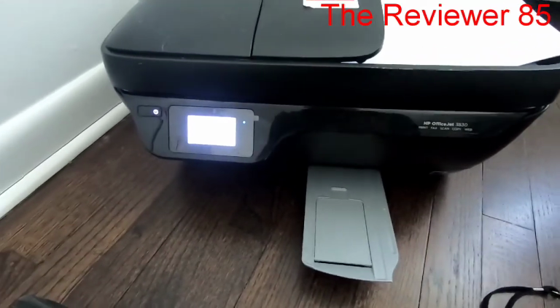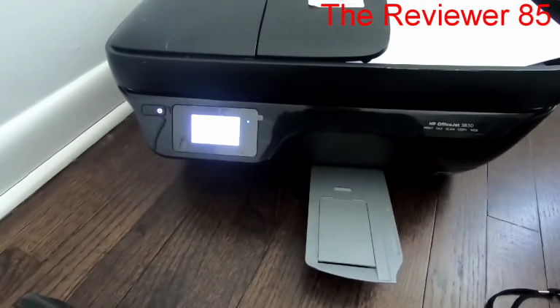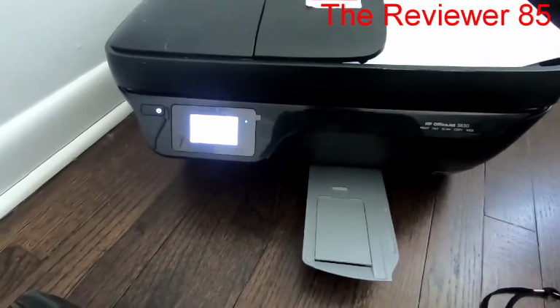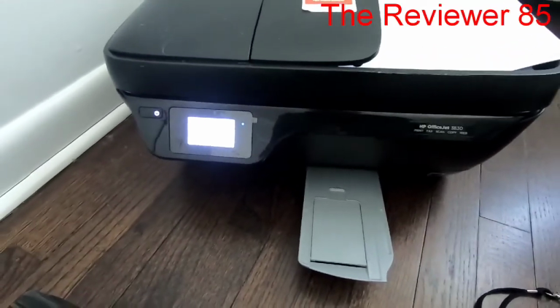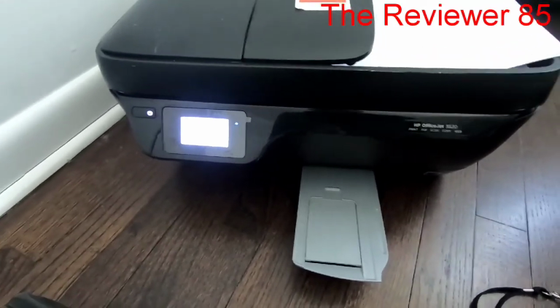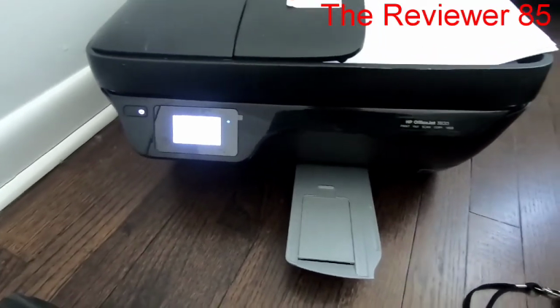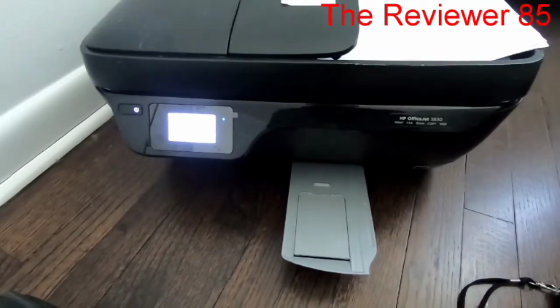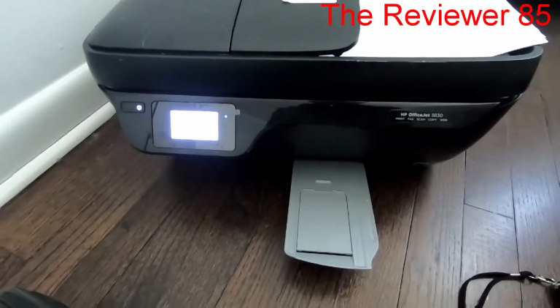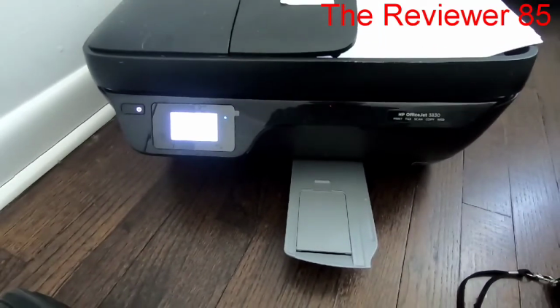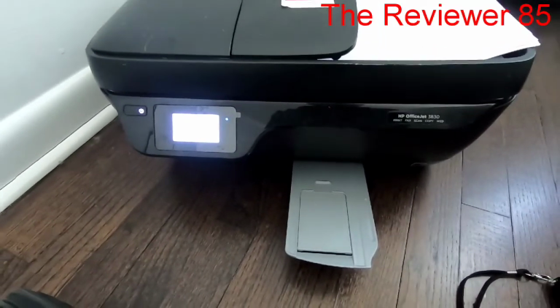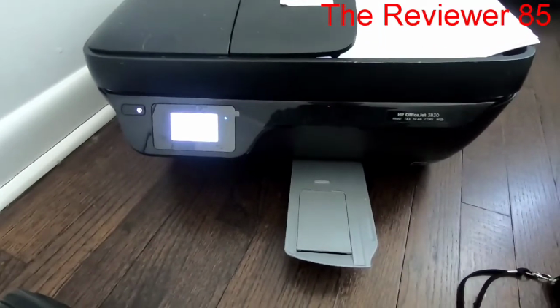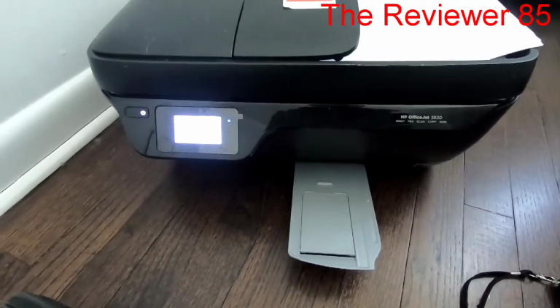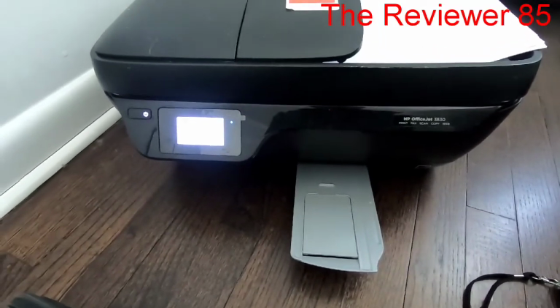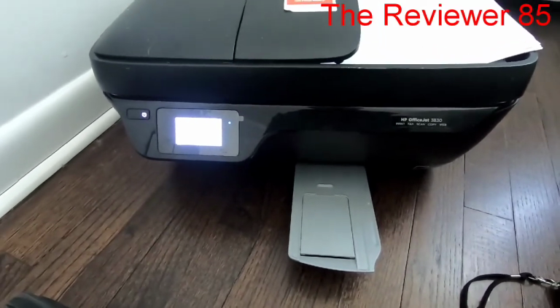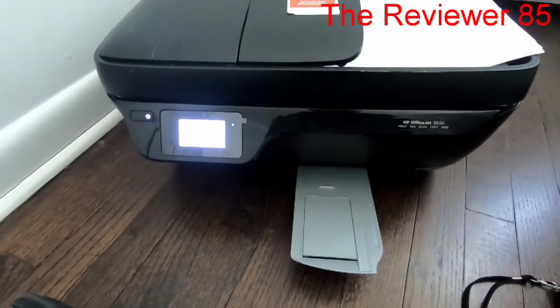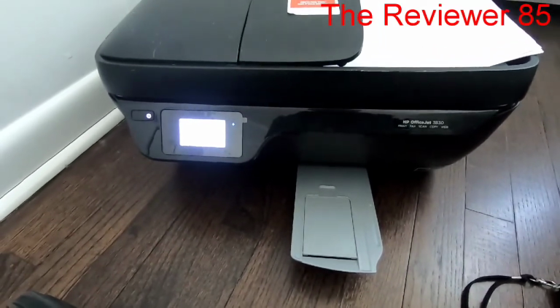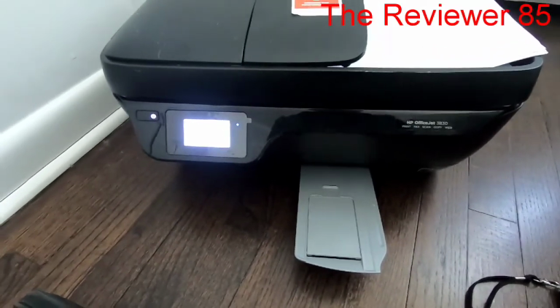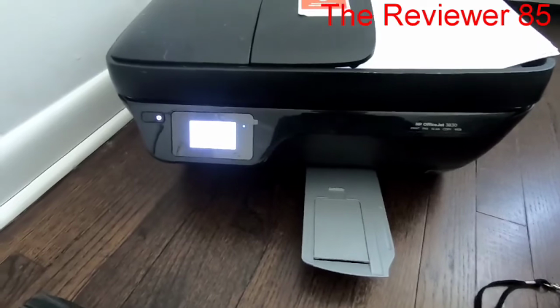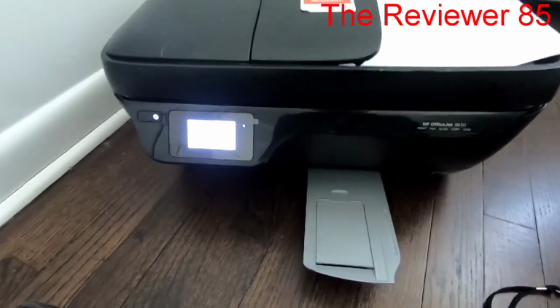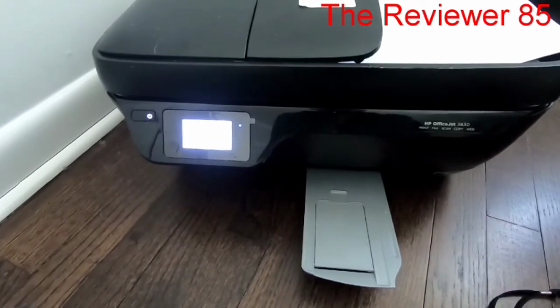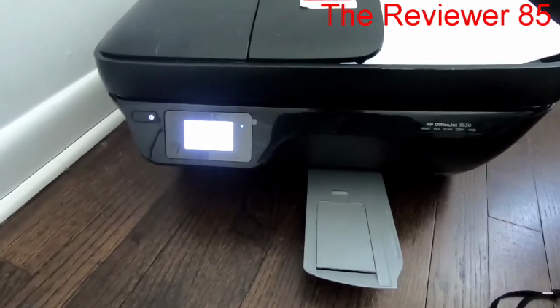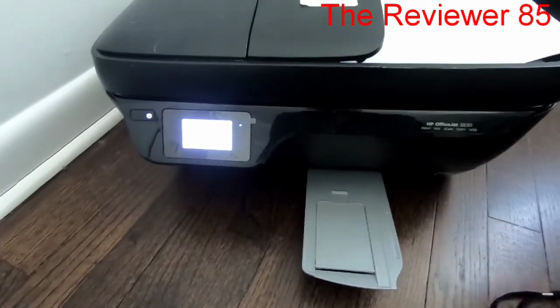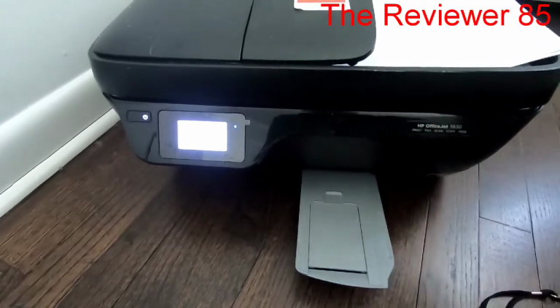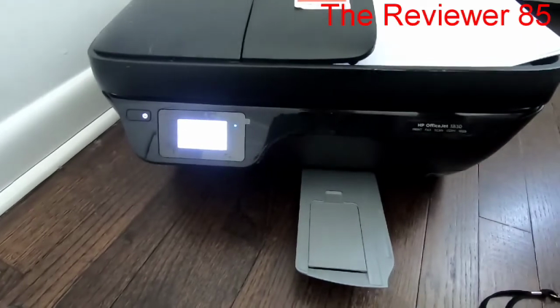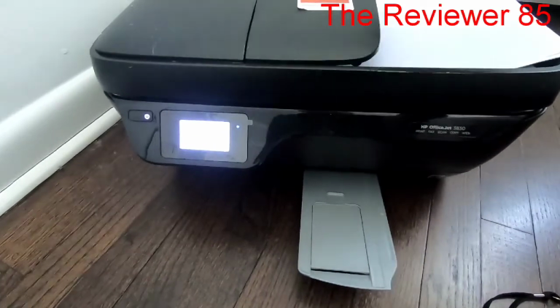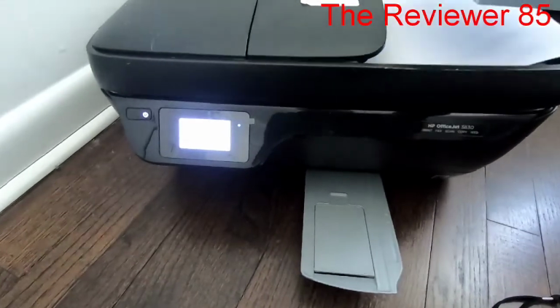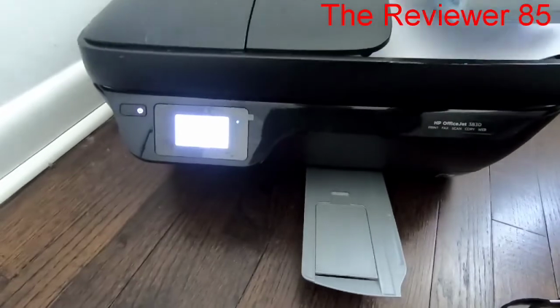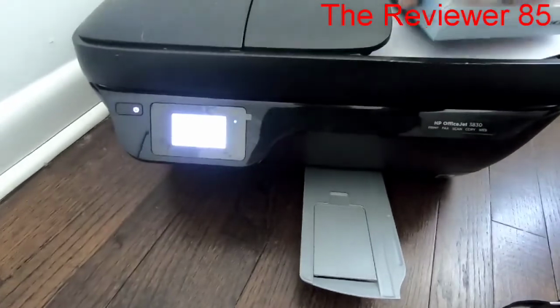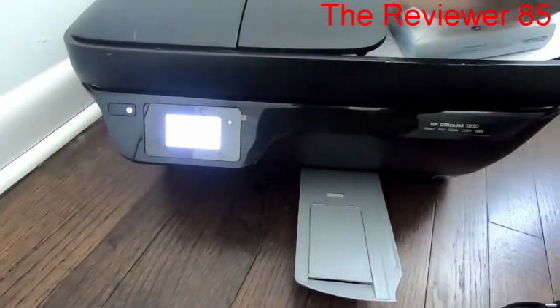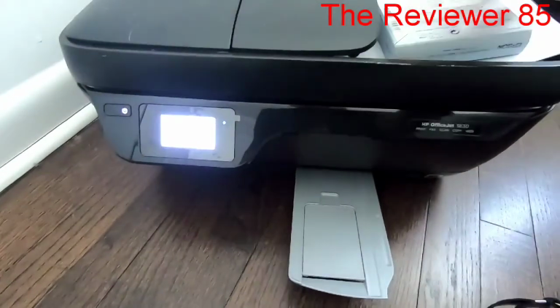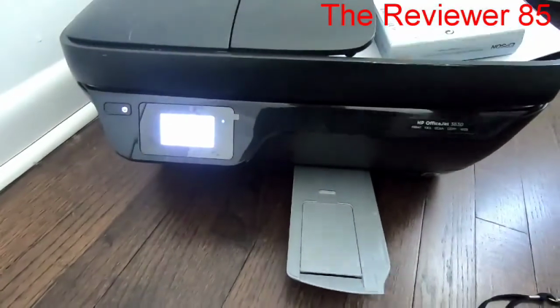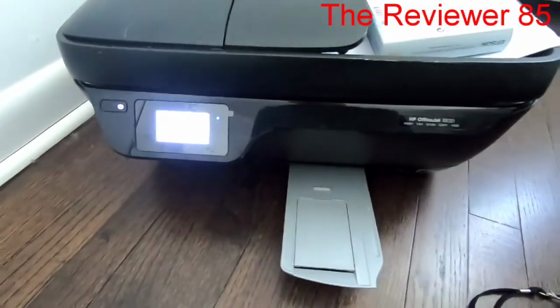Now pick quality — set it to Best so the picture comes out really clear and nice. Go back, make sure it's set to Portrait rather than Landscape, then hit Print. You usually want to pick Best quality for photos.